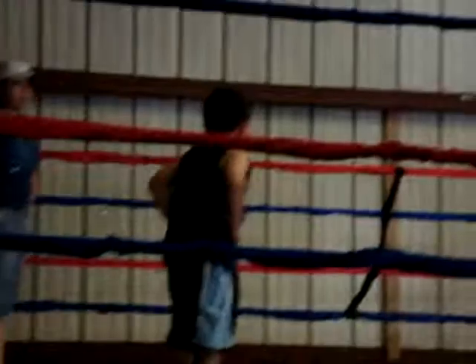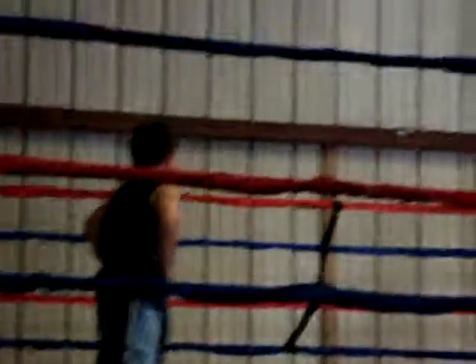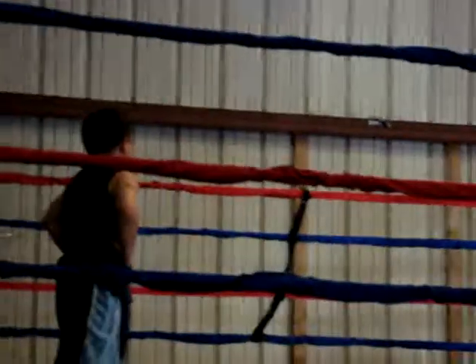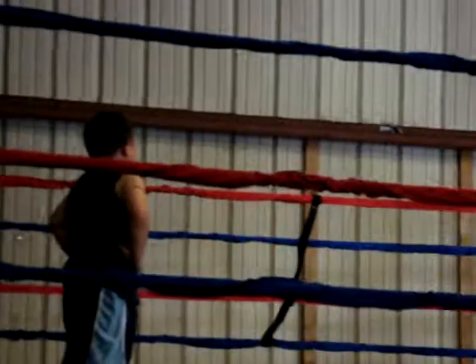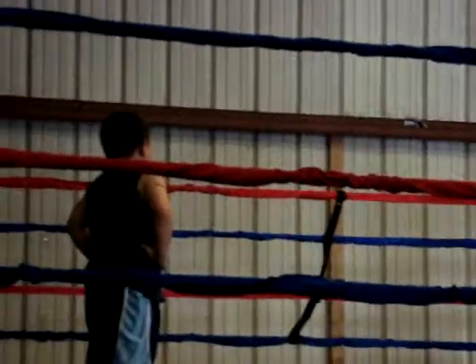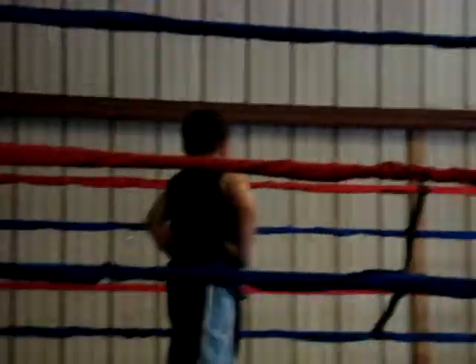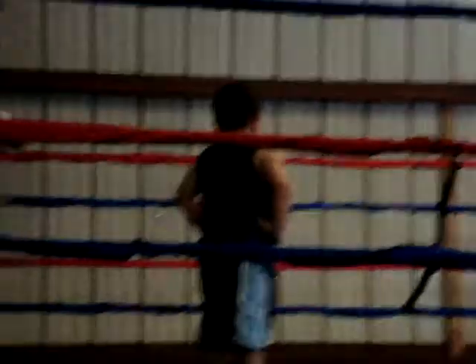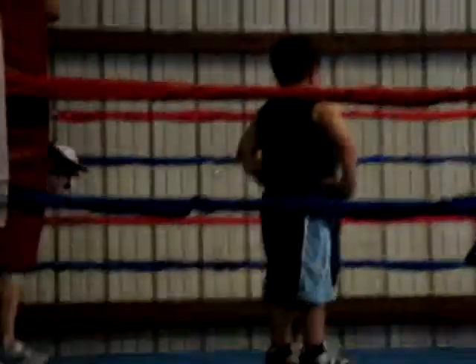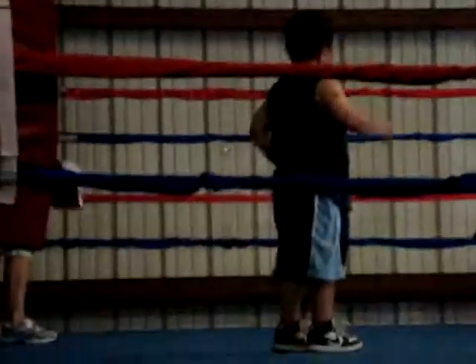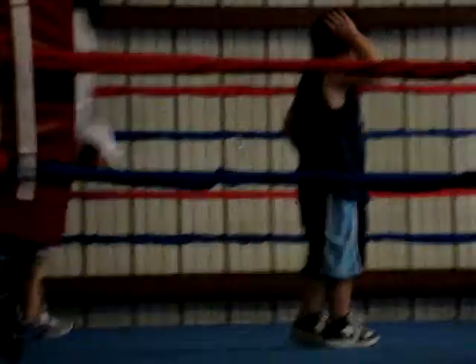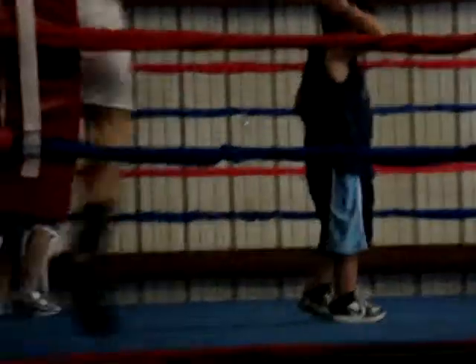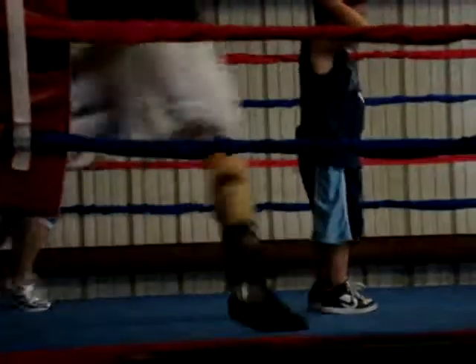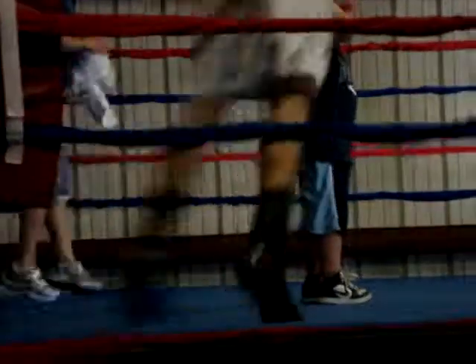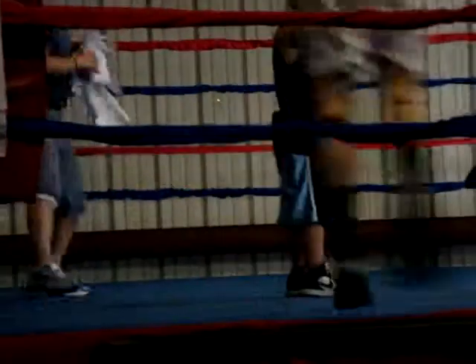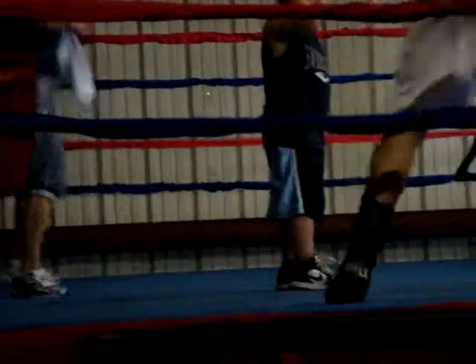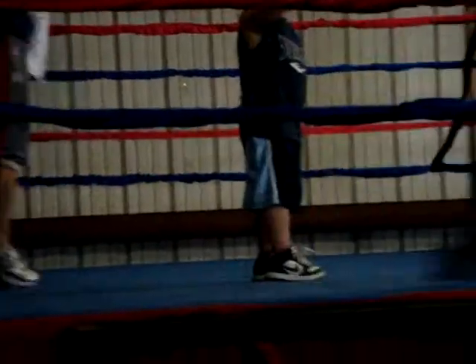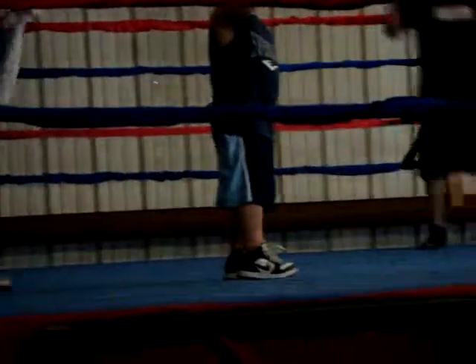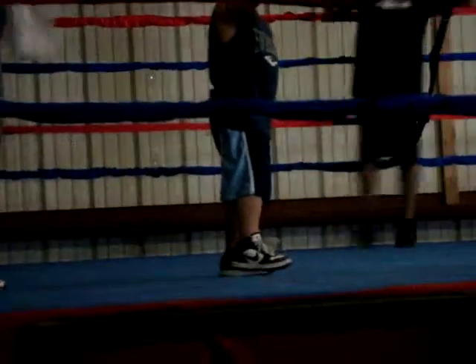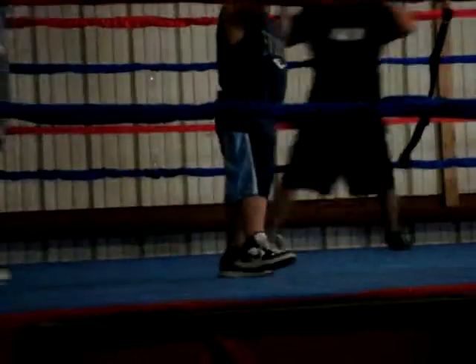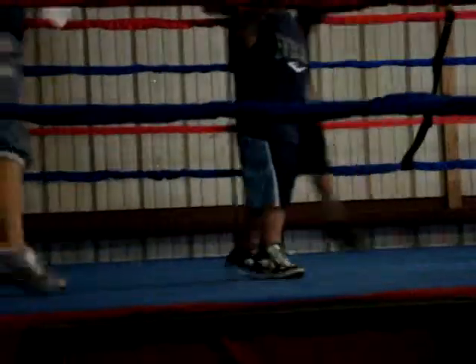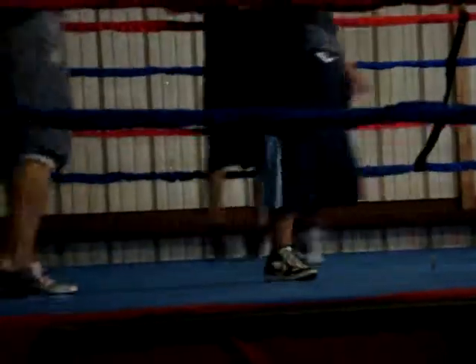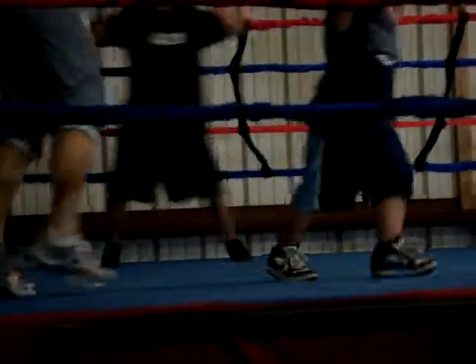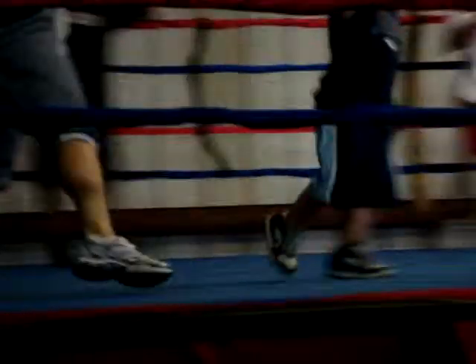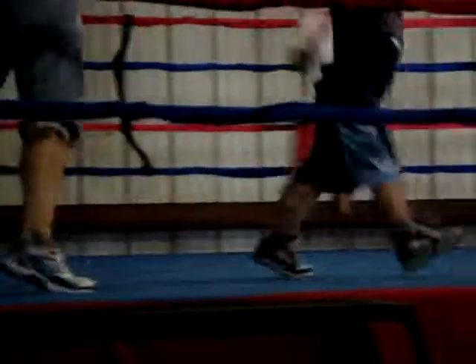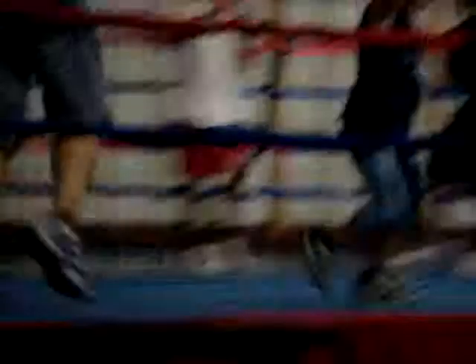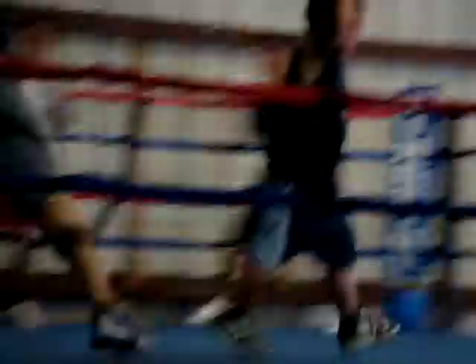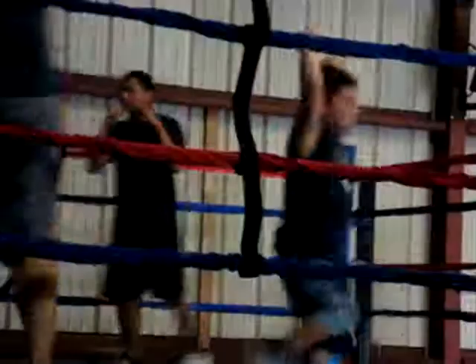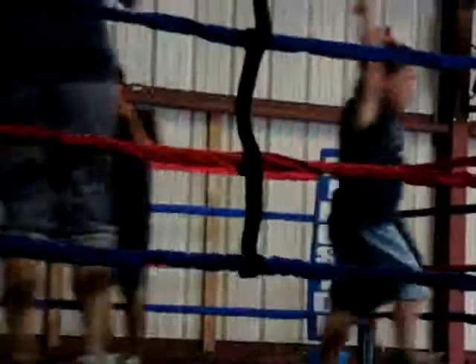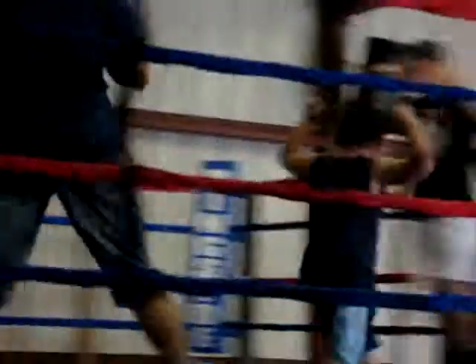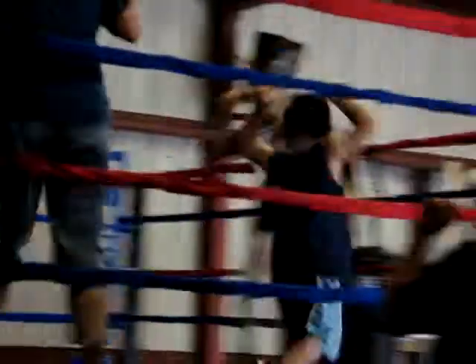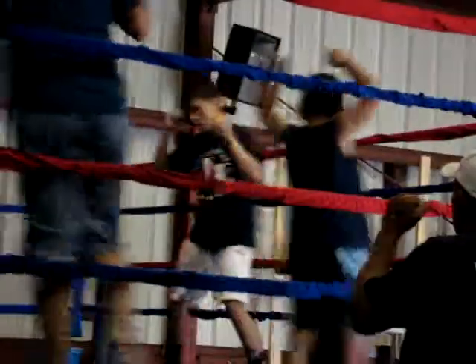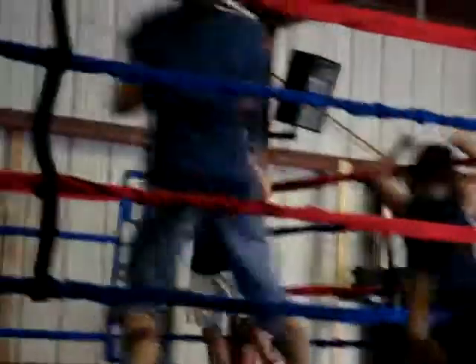We're on the right, to the right. He's up. Forward in the corner. Head up, head up. And face in.